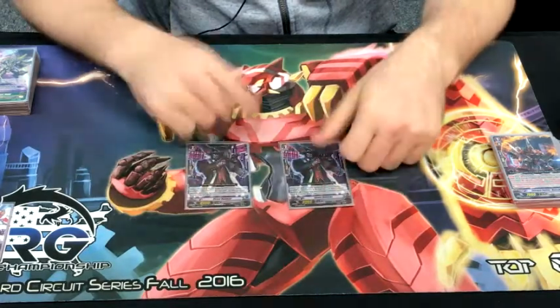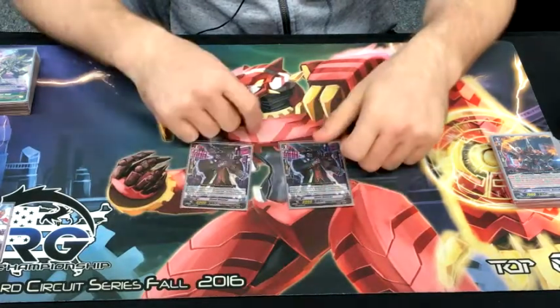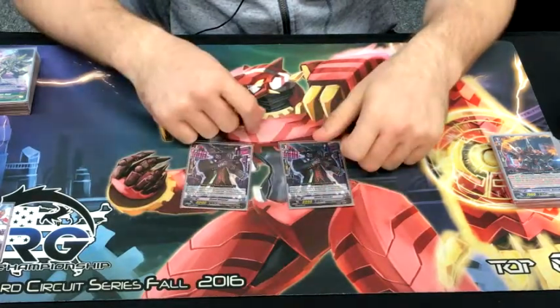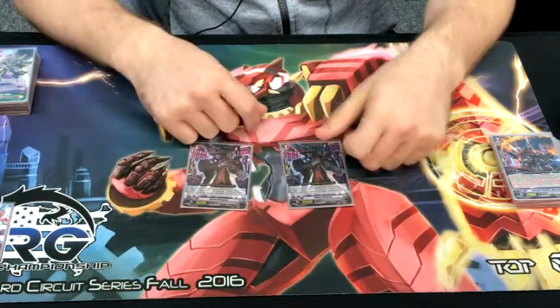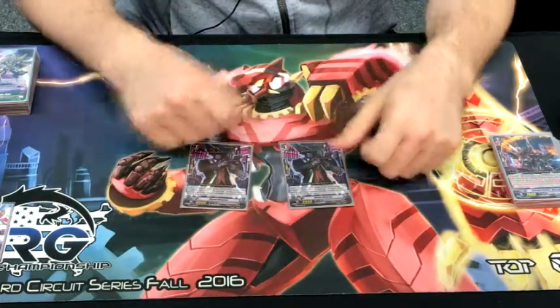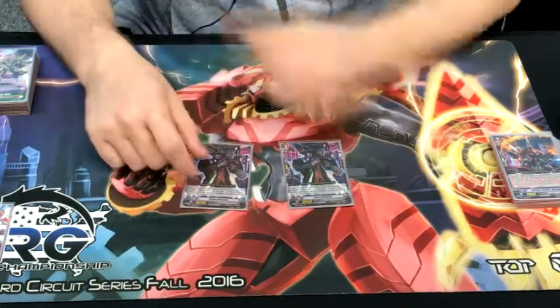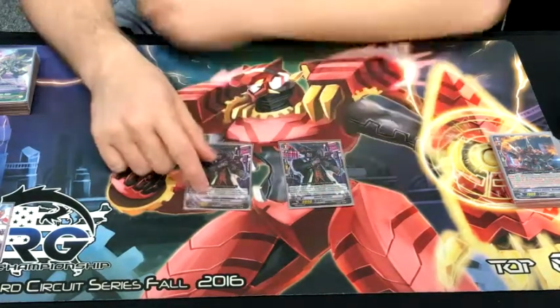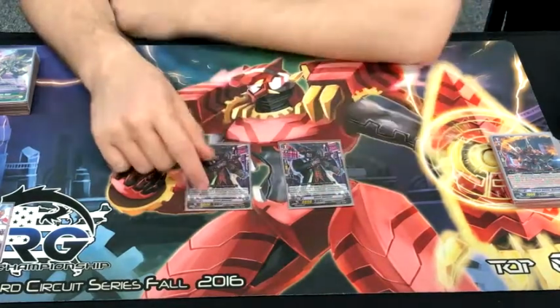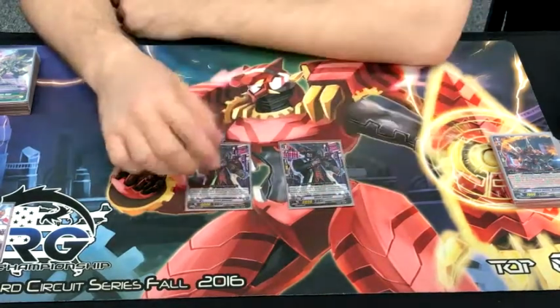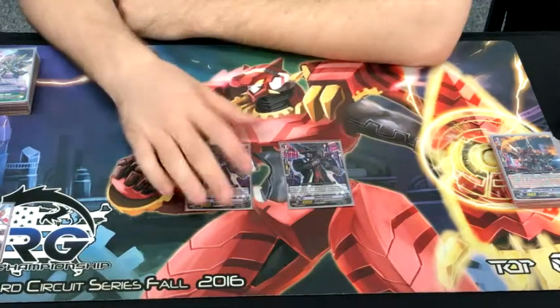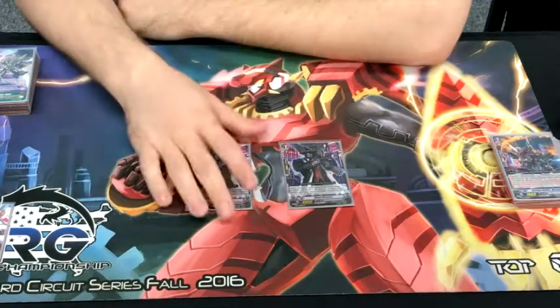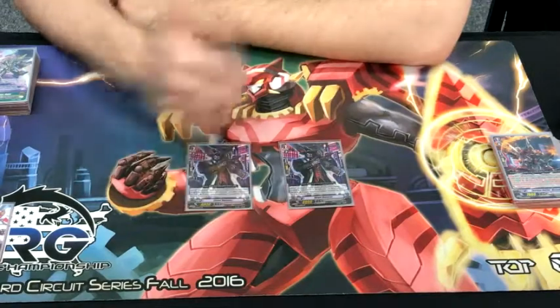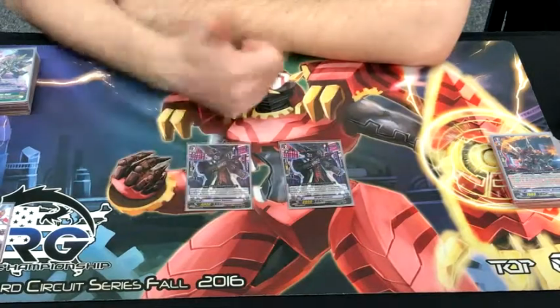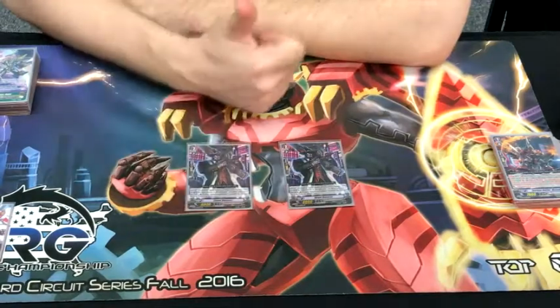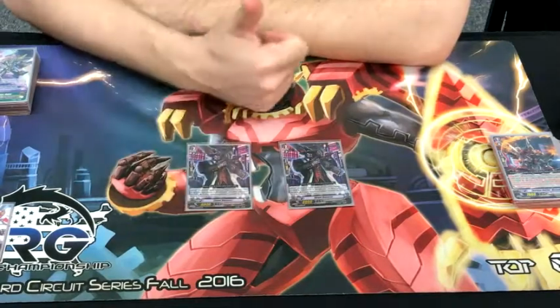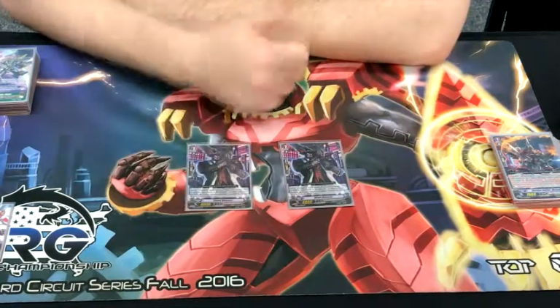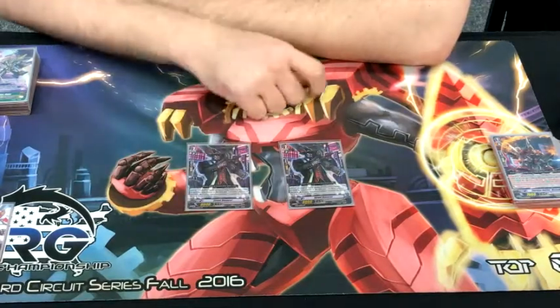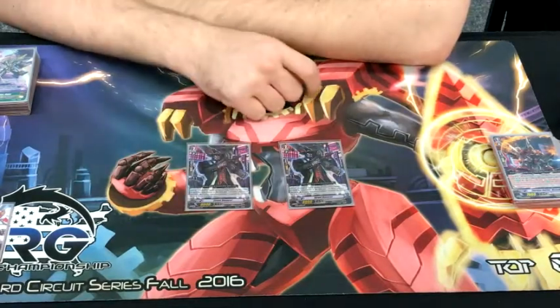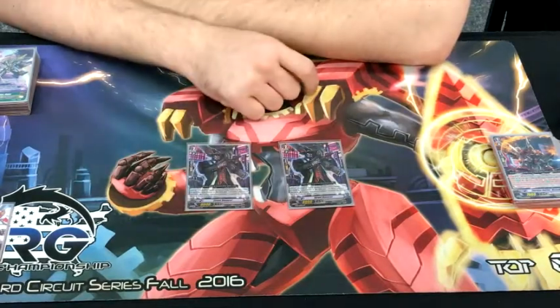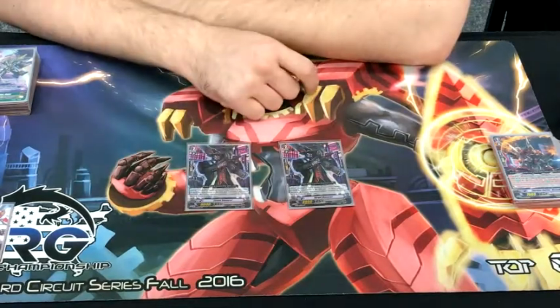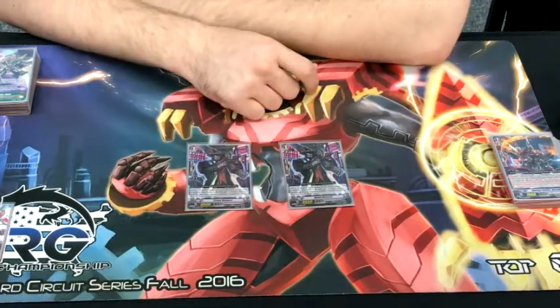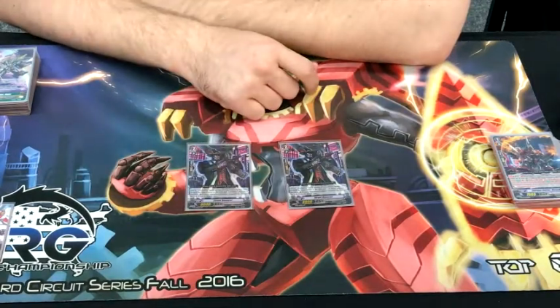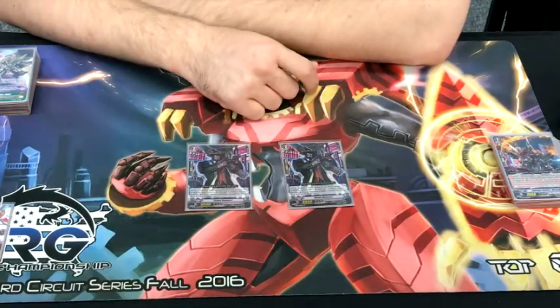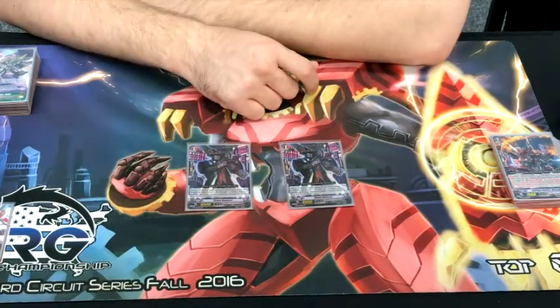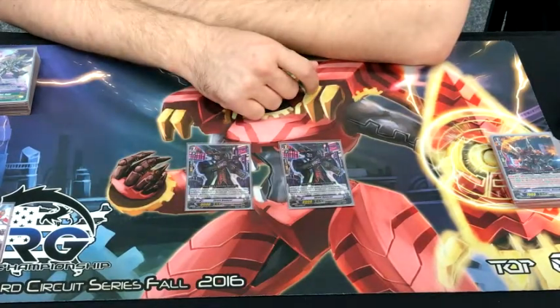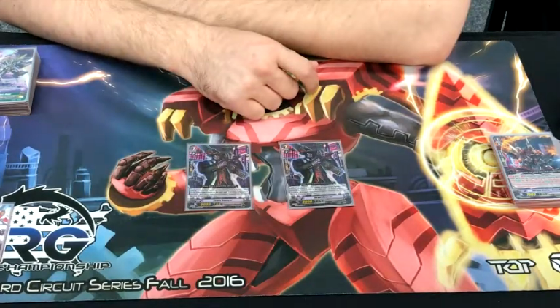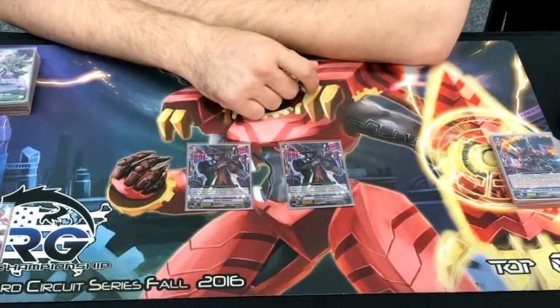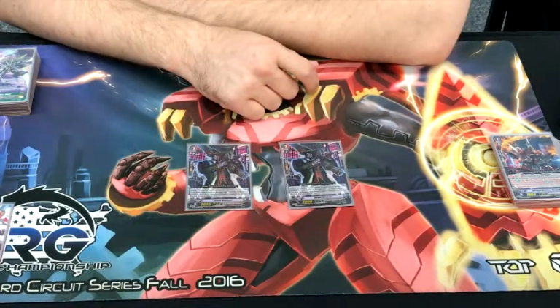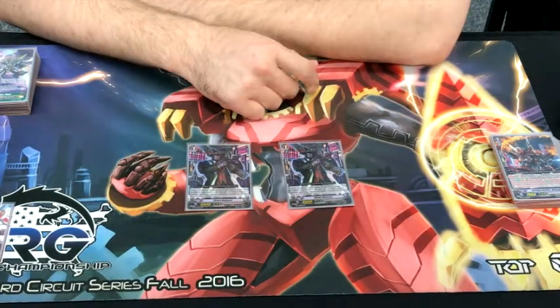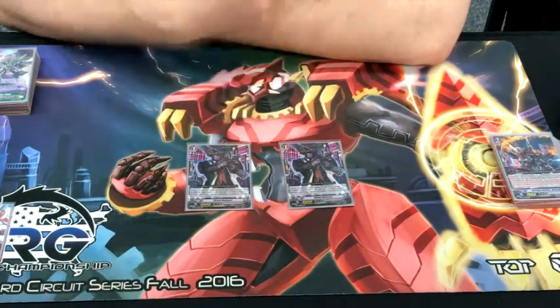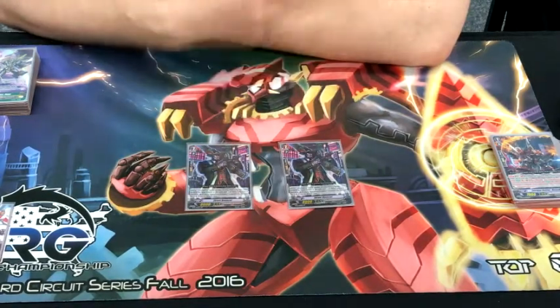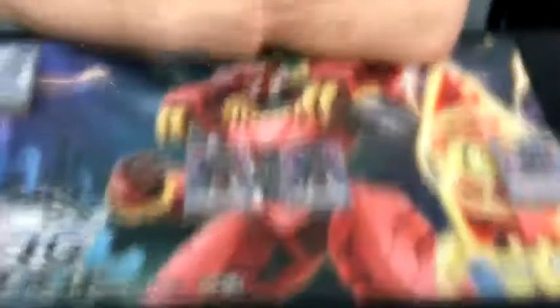Thanks Egan for the Victor deck profile. This is VanGlory through VanStory — we out, peace out.